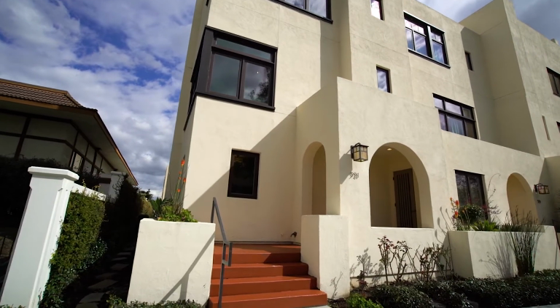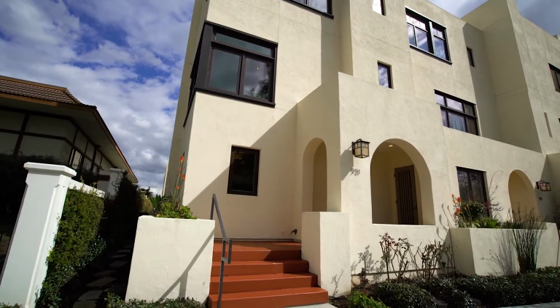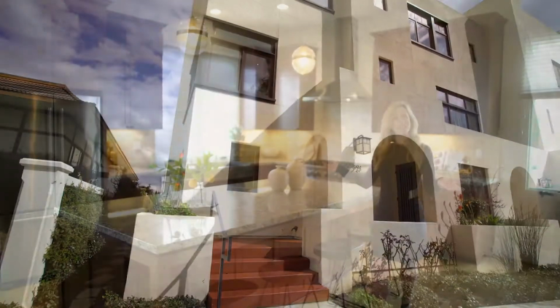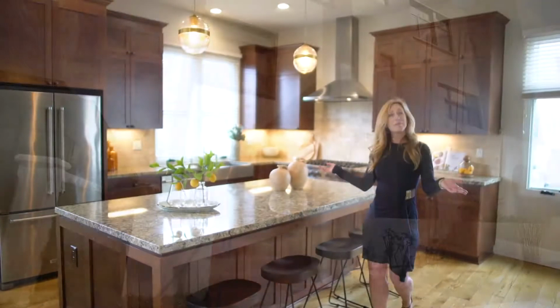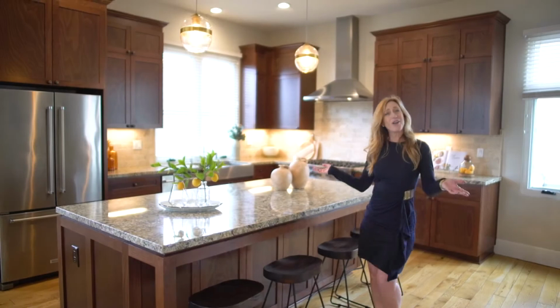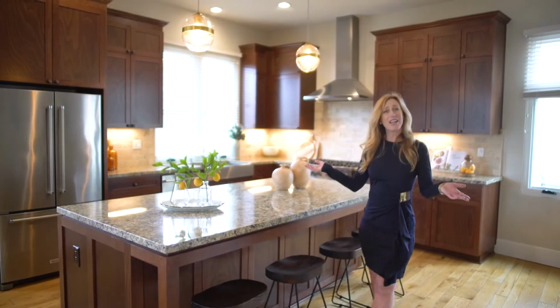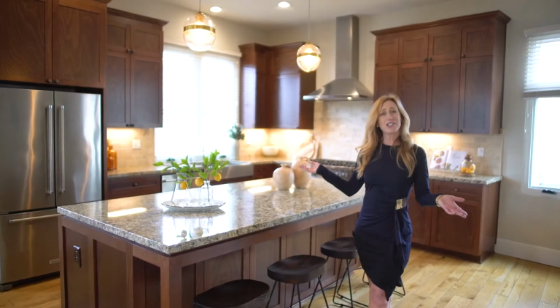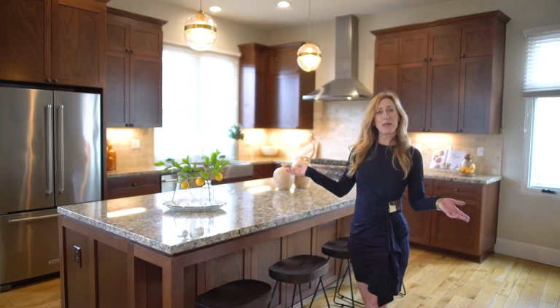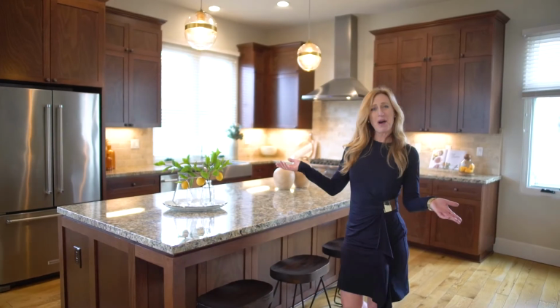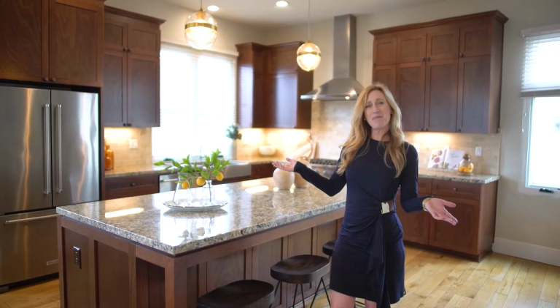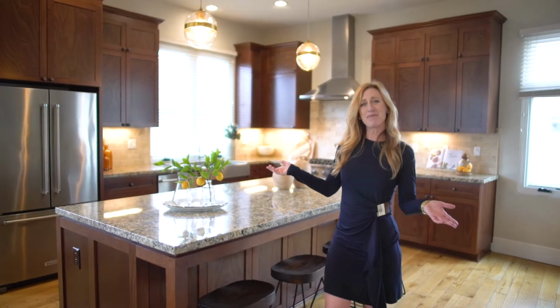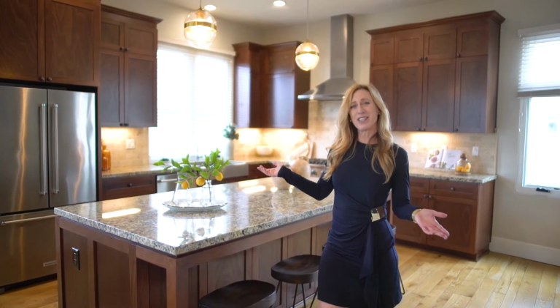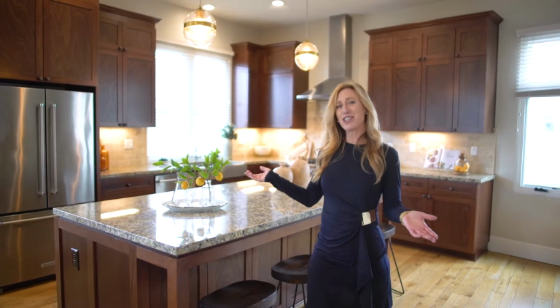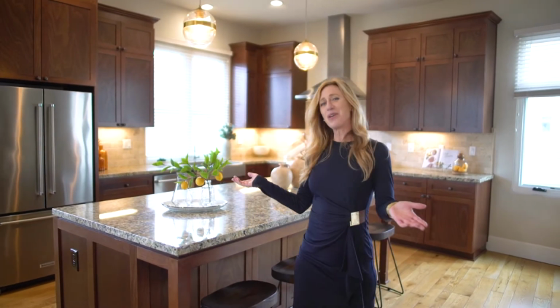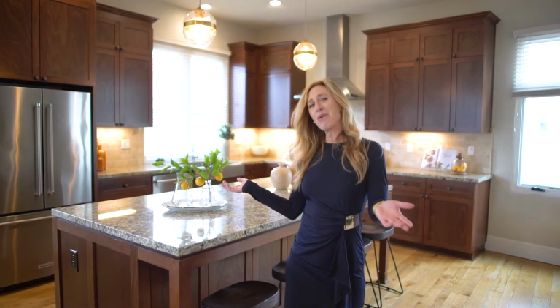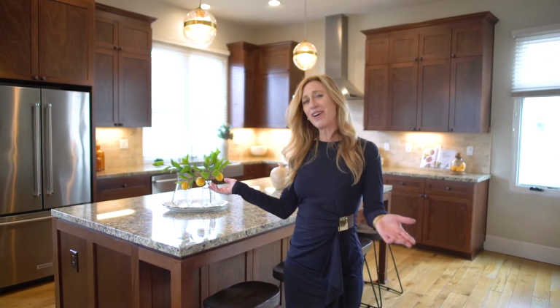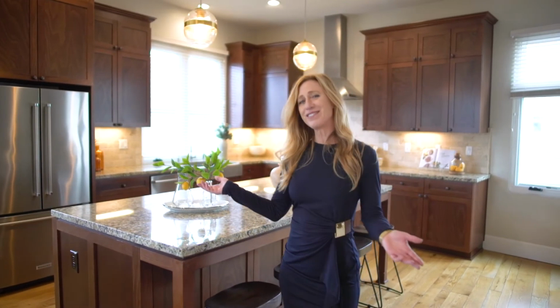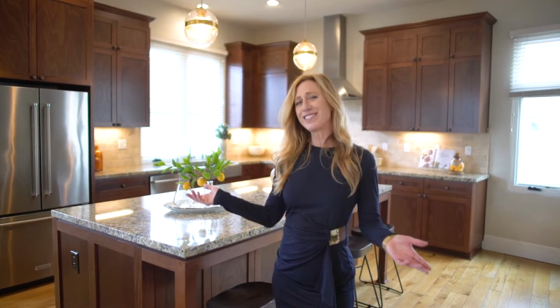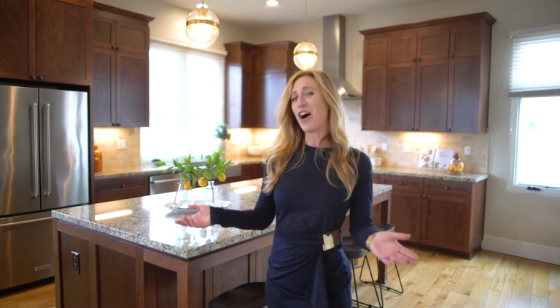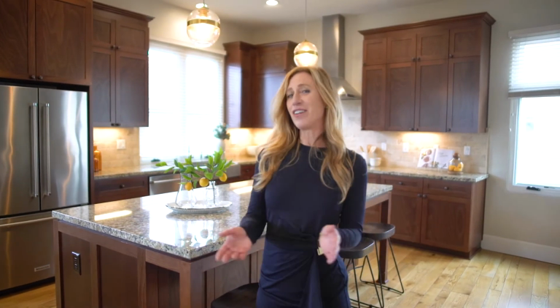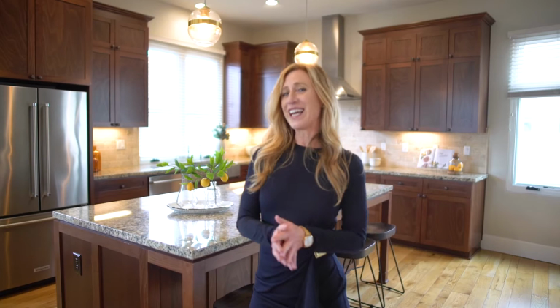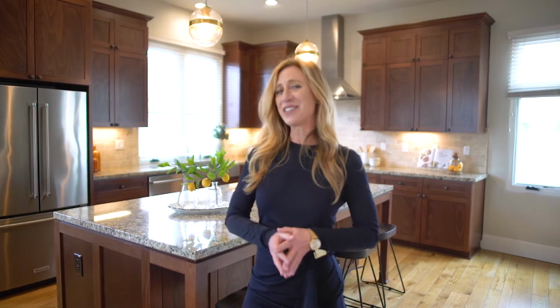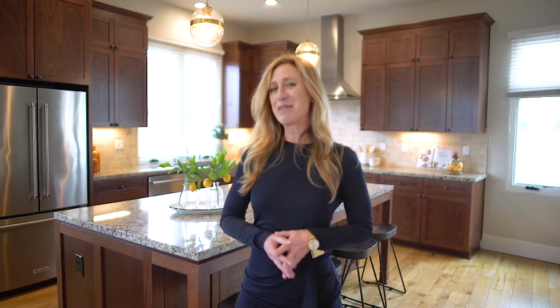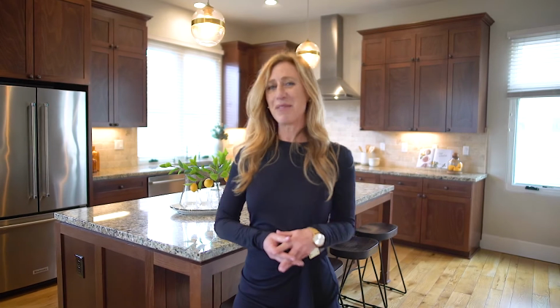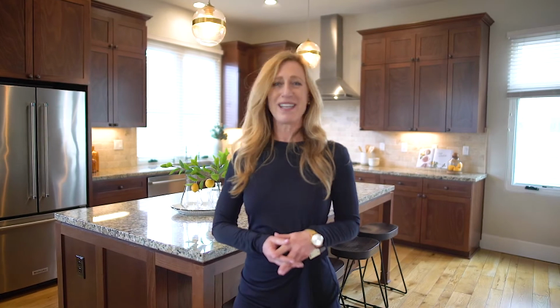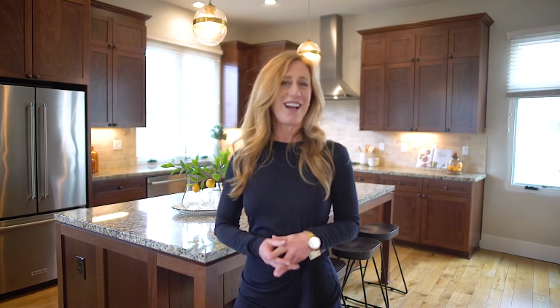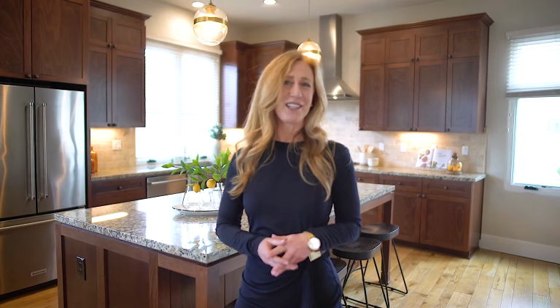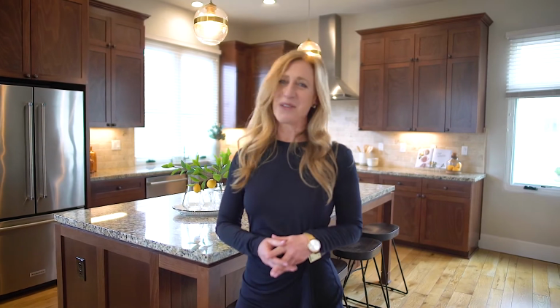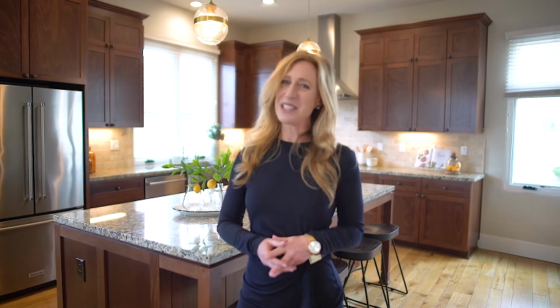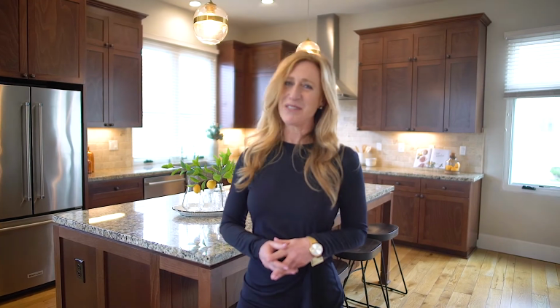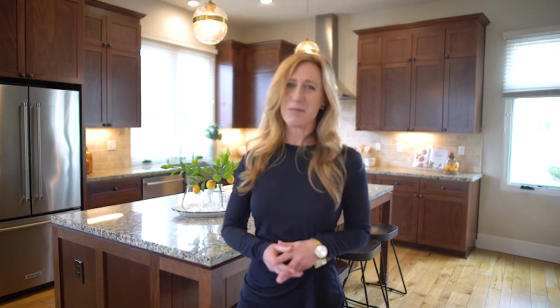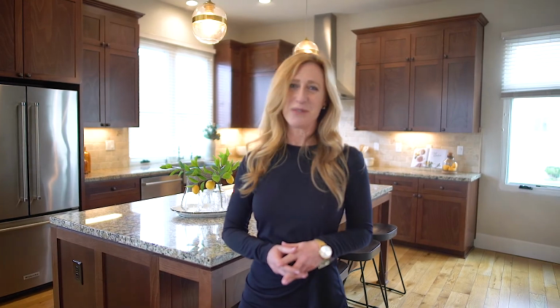Could this be your next dream home? To learn more, call, text, or email me. I look forward to hearing from you.